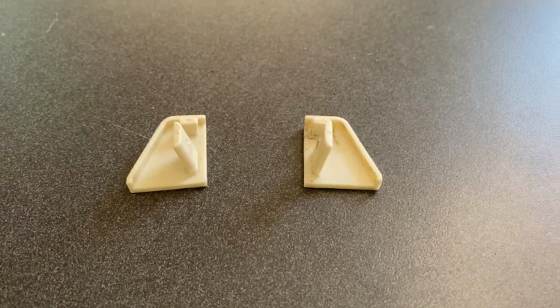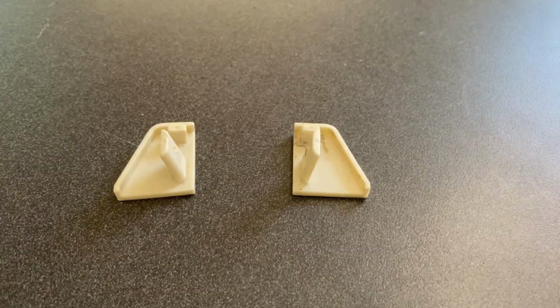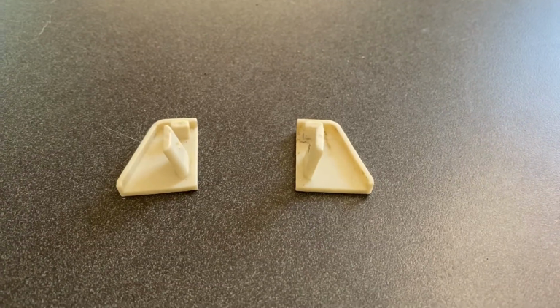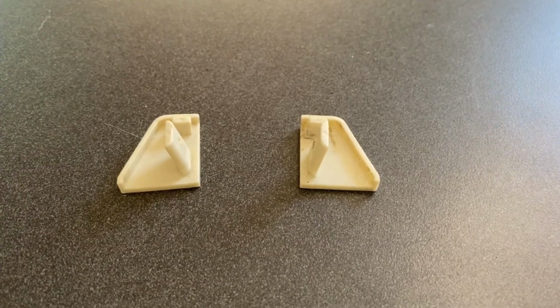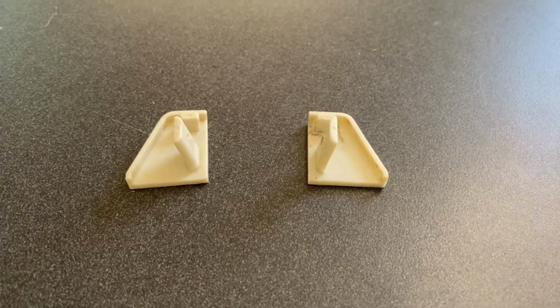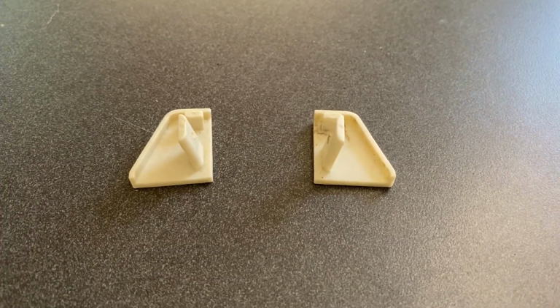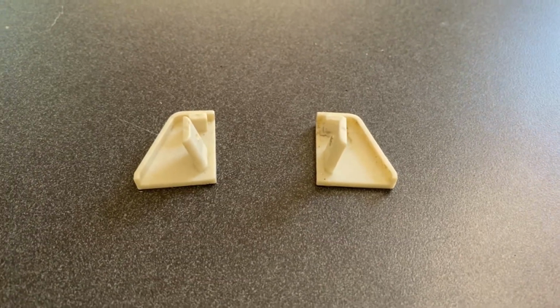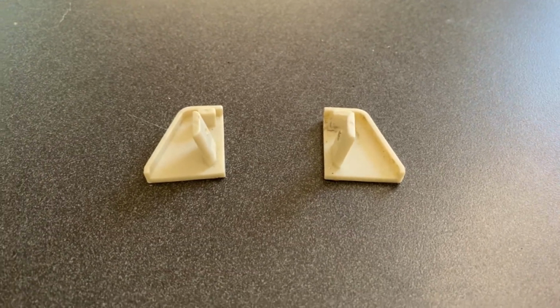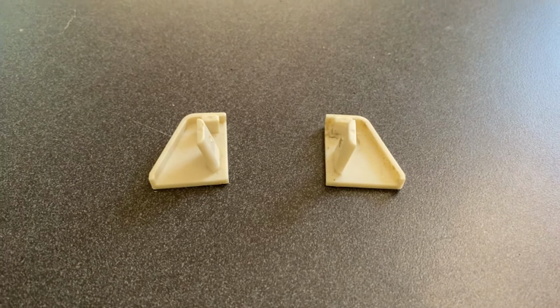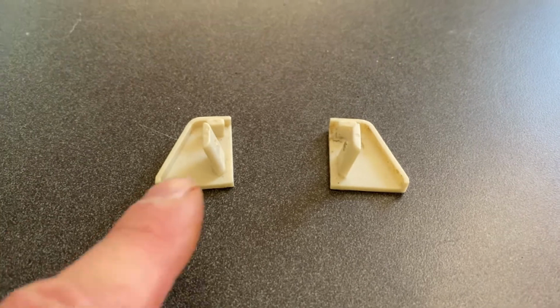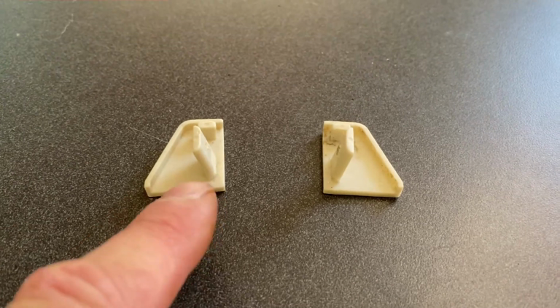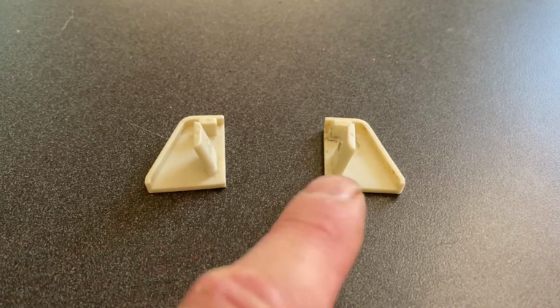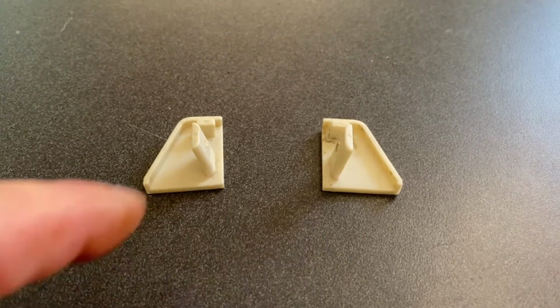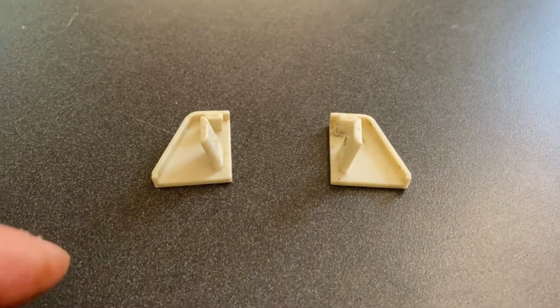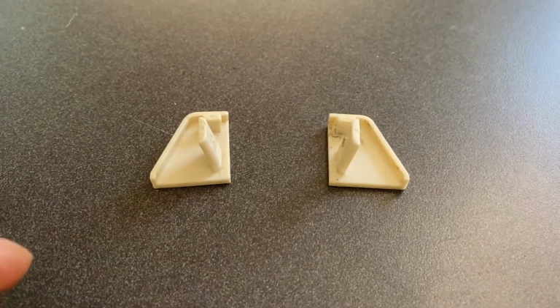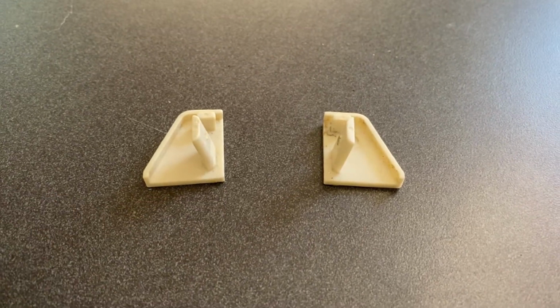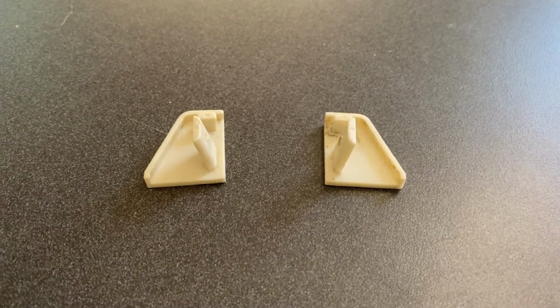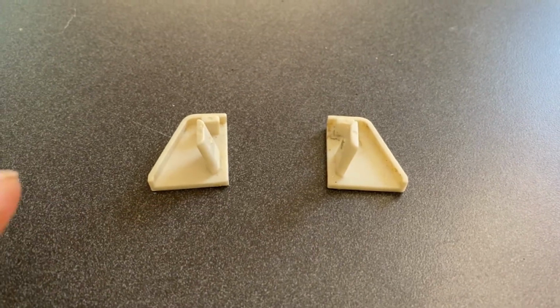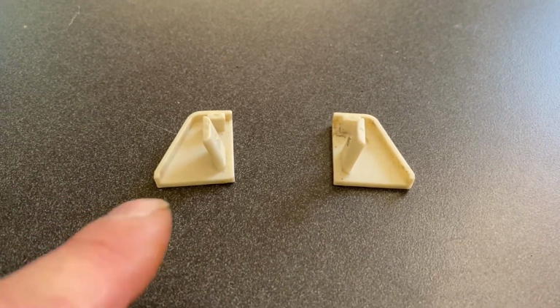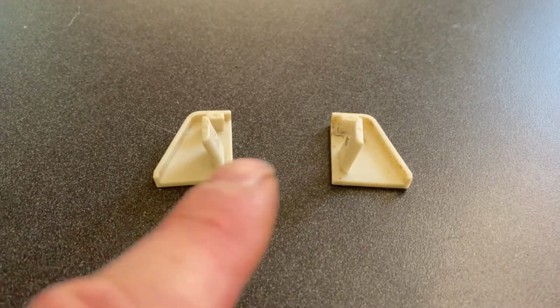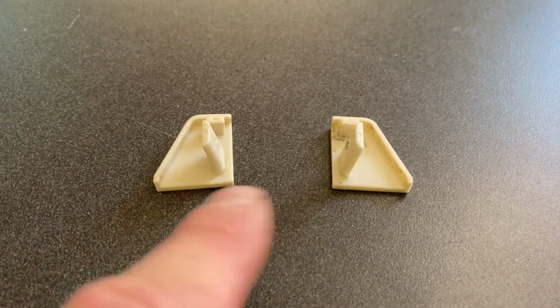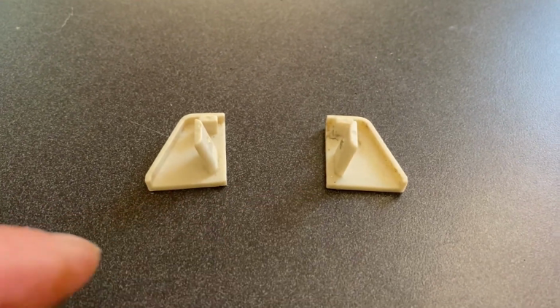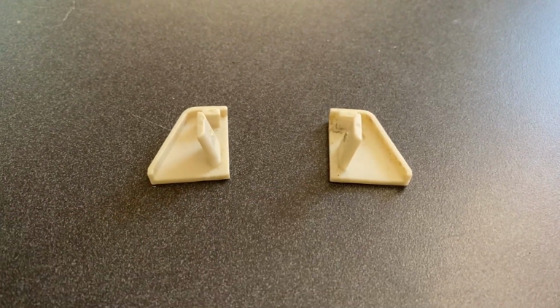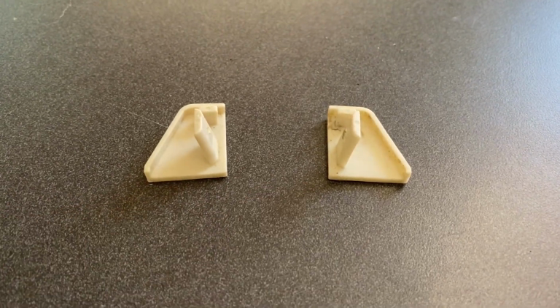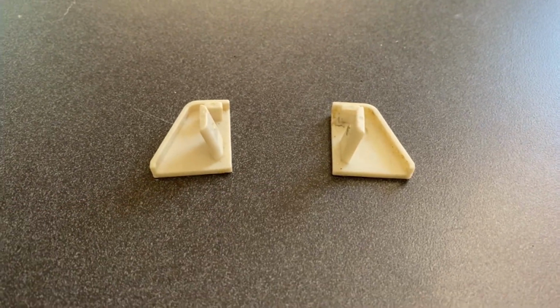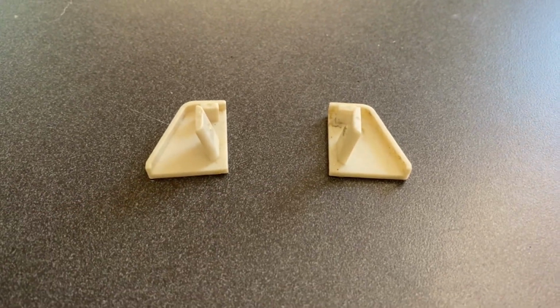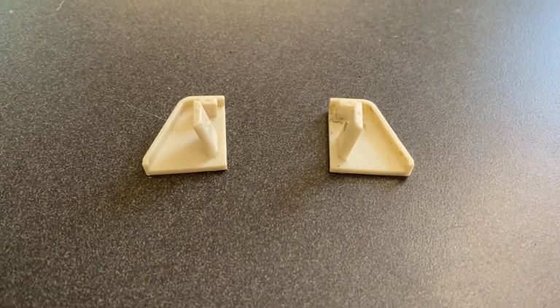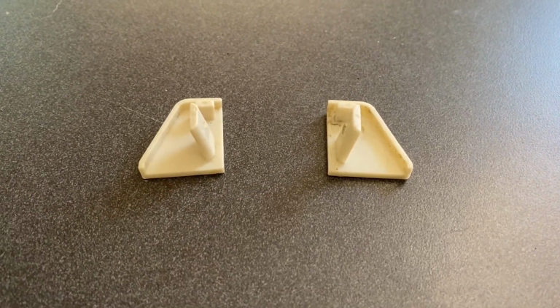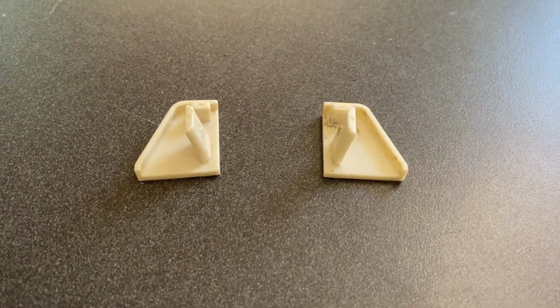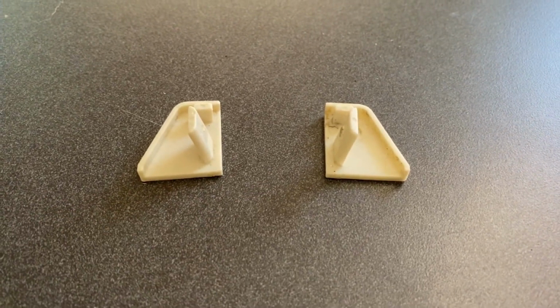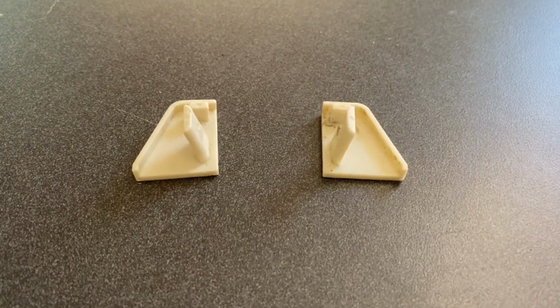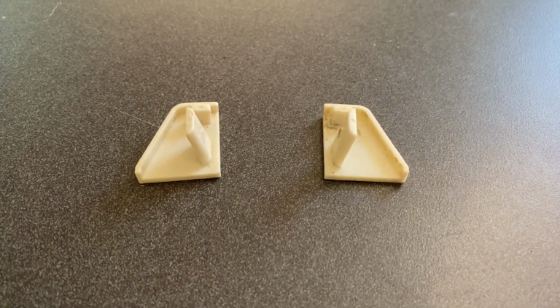Don't forget to get new end caps. They come in a left and a right-hand side version, depending on which side they're on when you're facing out the window.